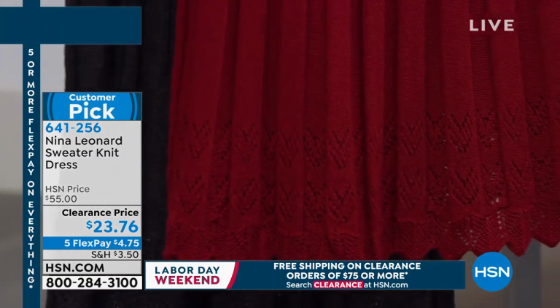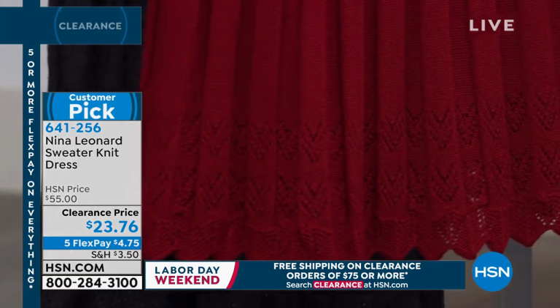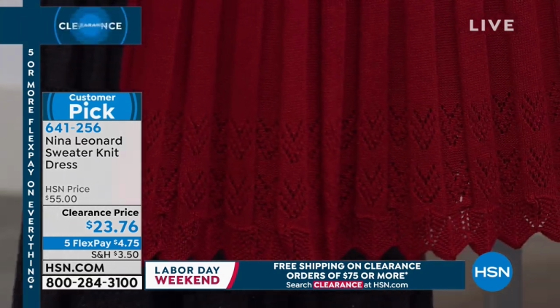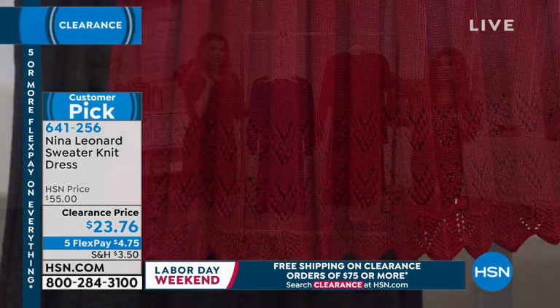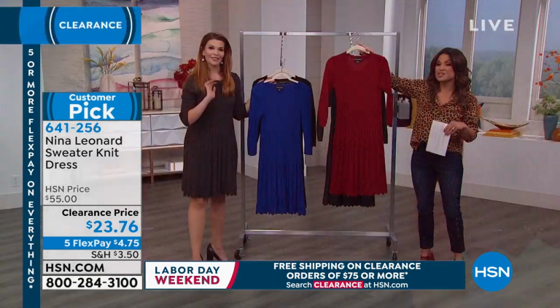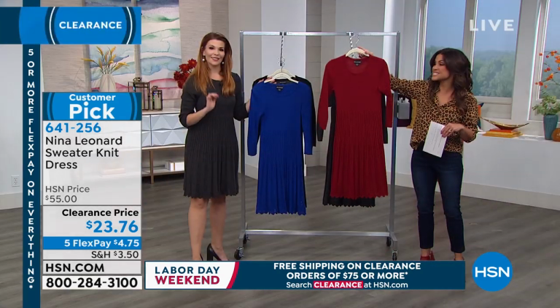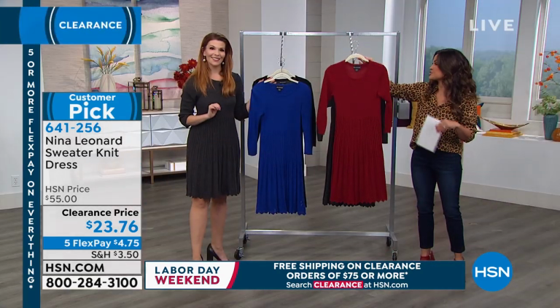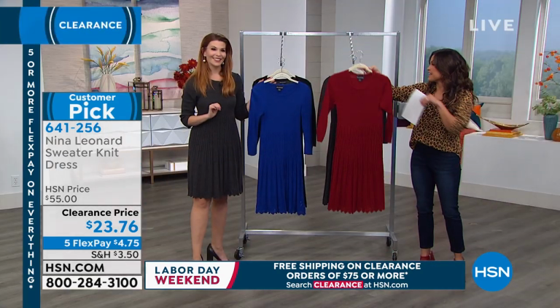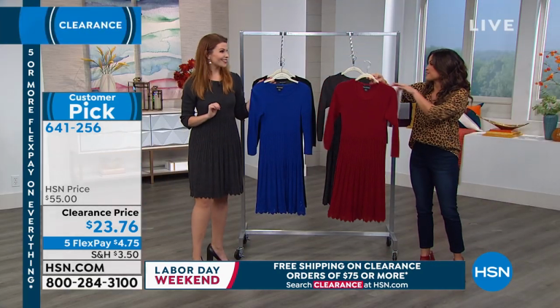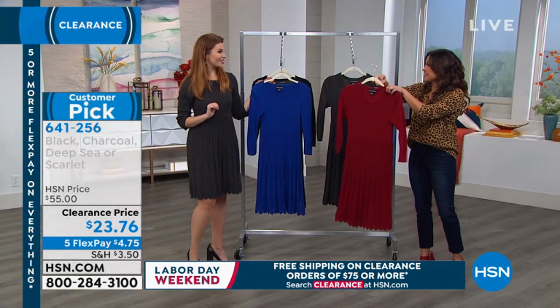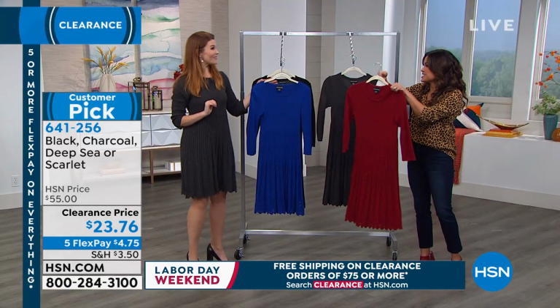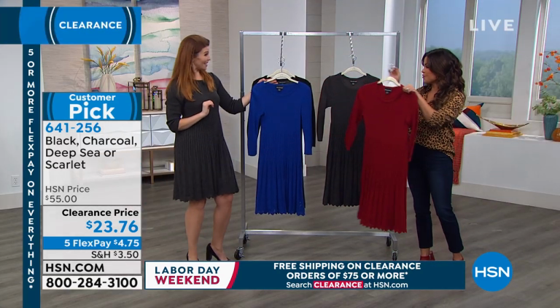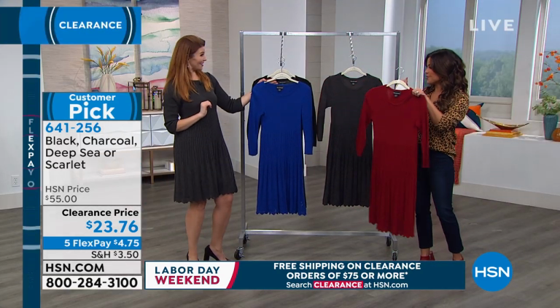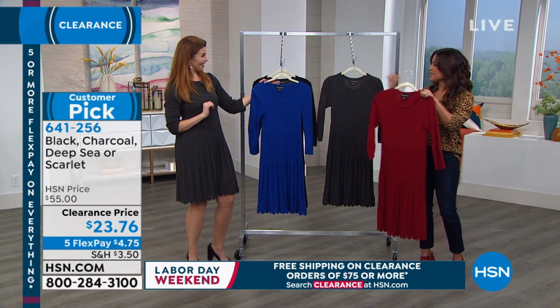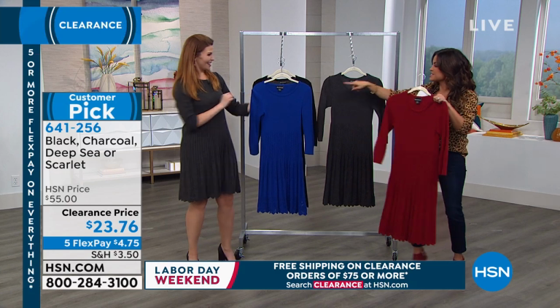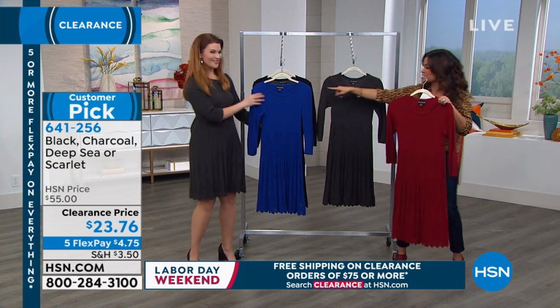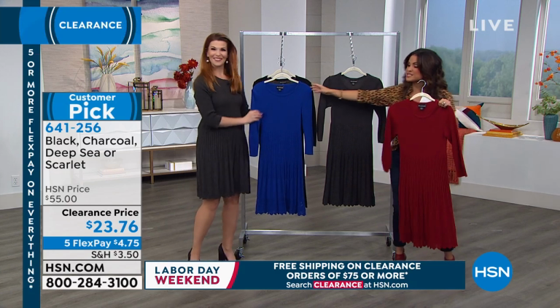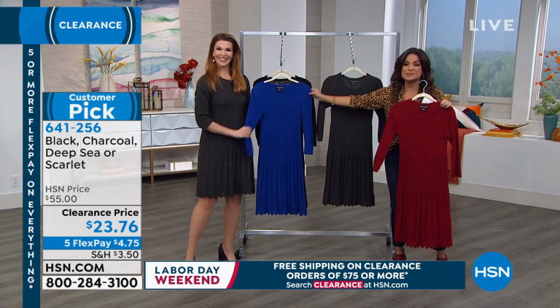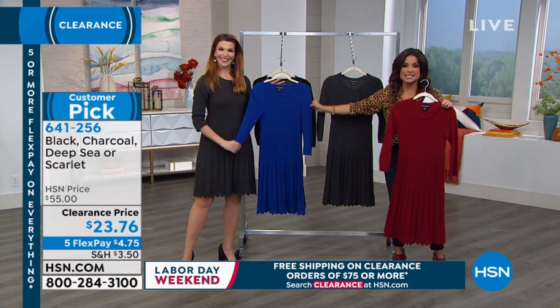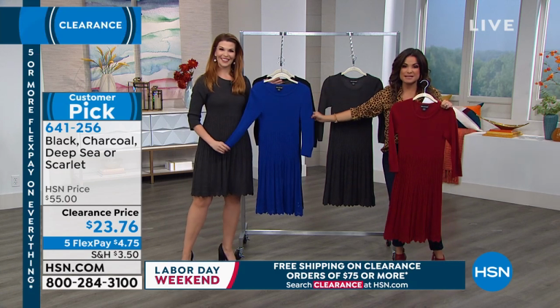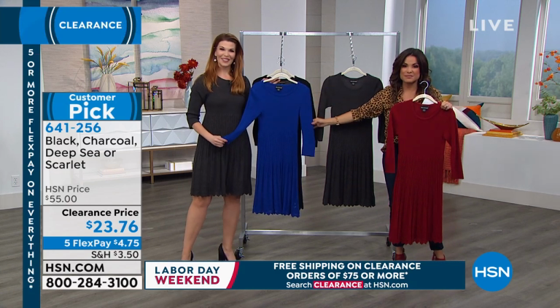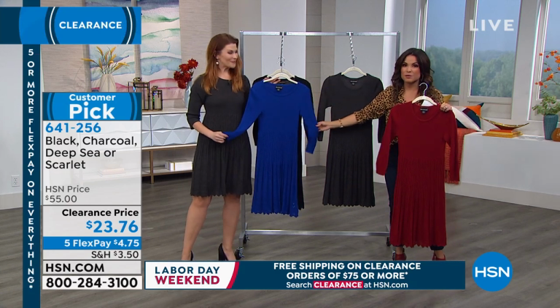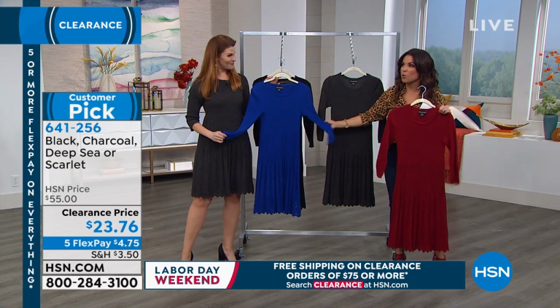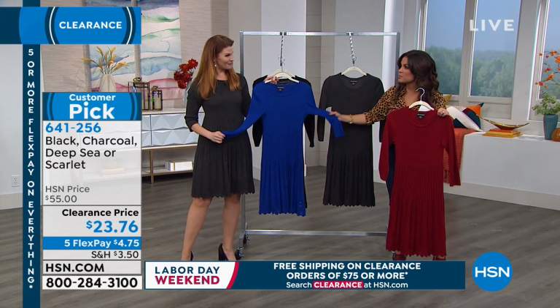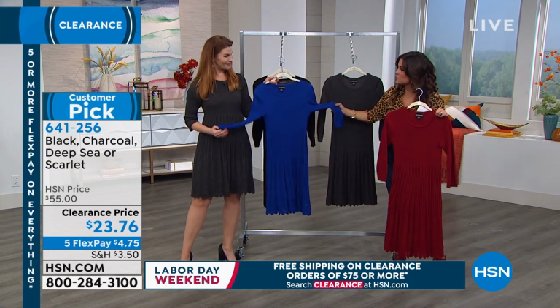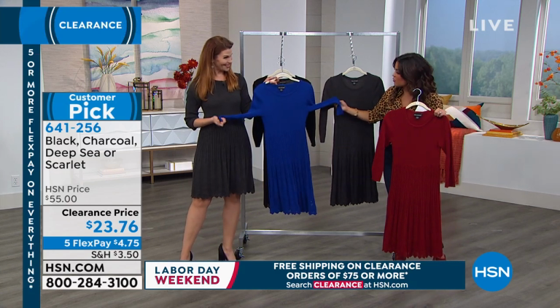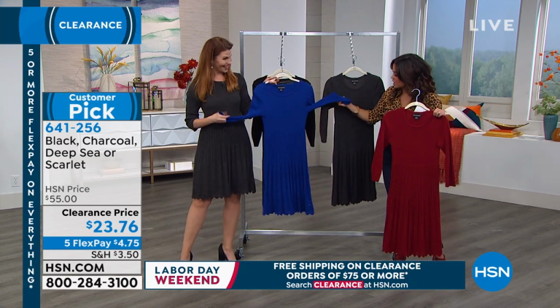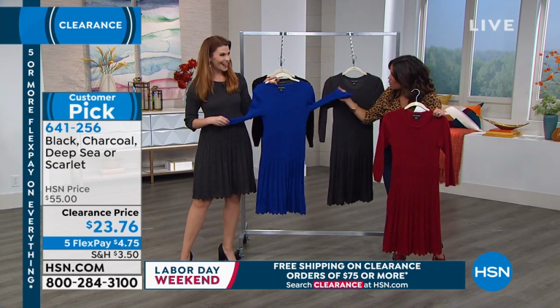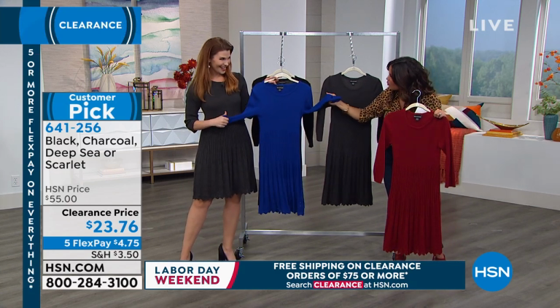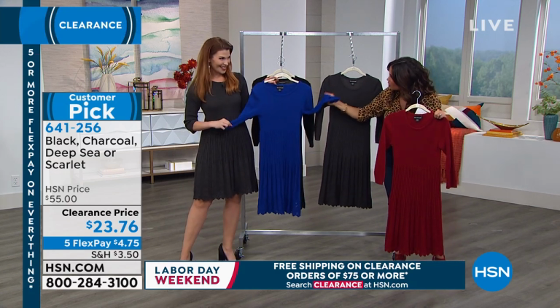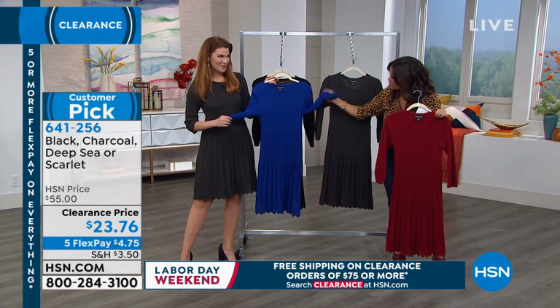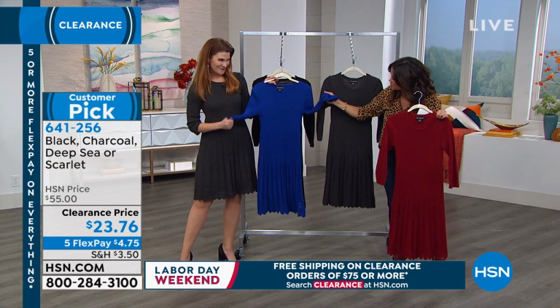You can machine wash this and dry it flat. Isn't that great? This is called Deep Sea — what a beautiful, like a cobalt blue.